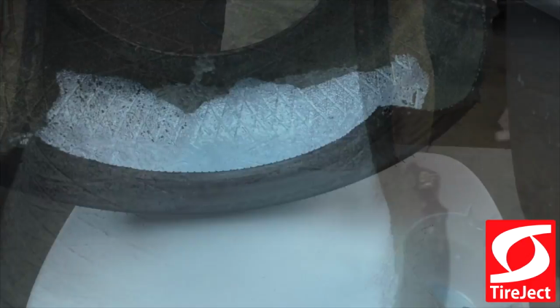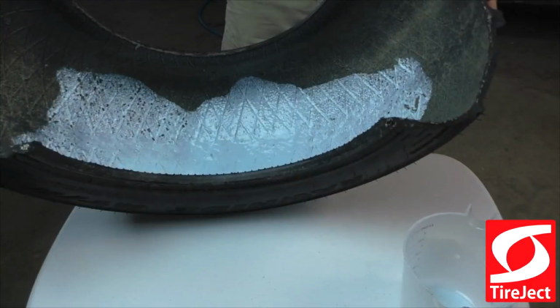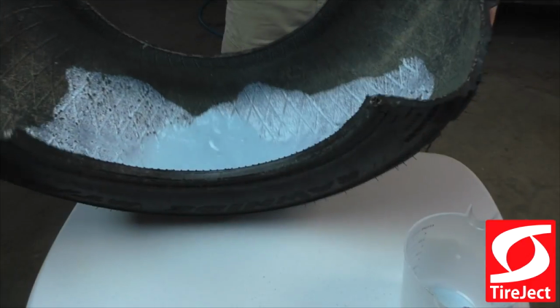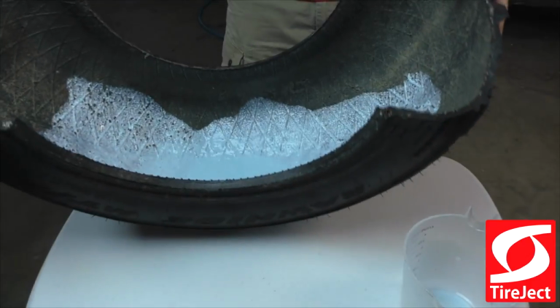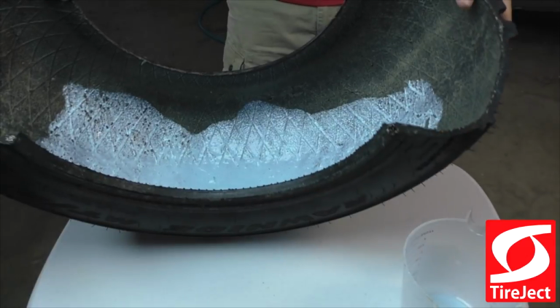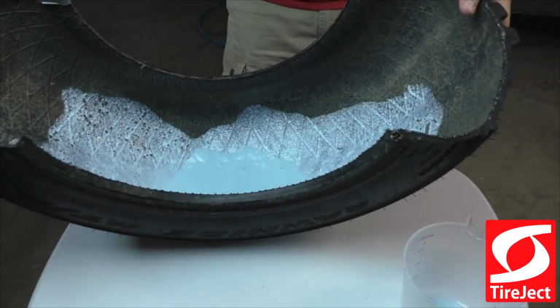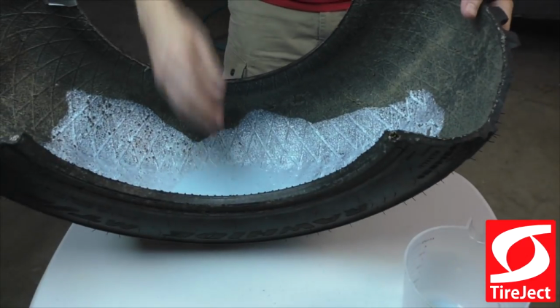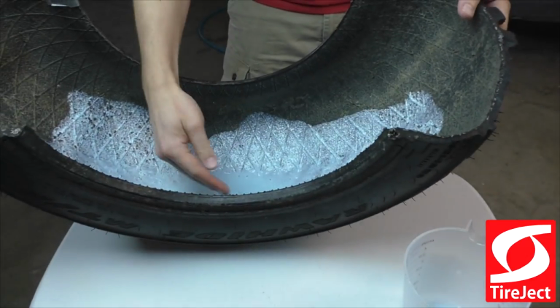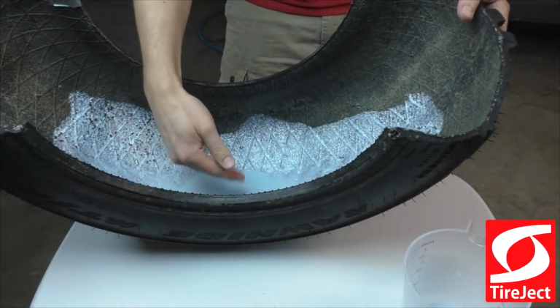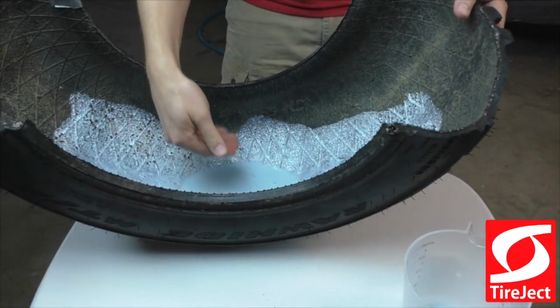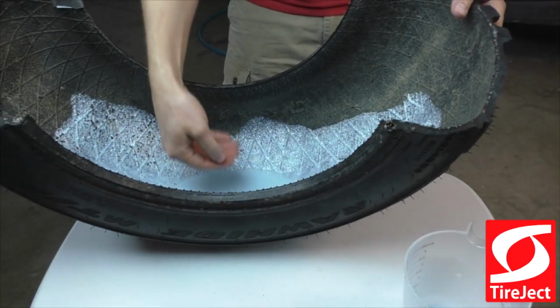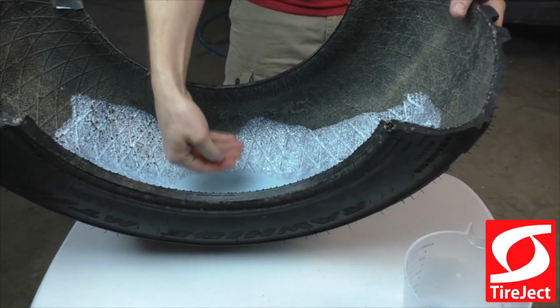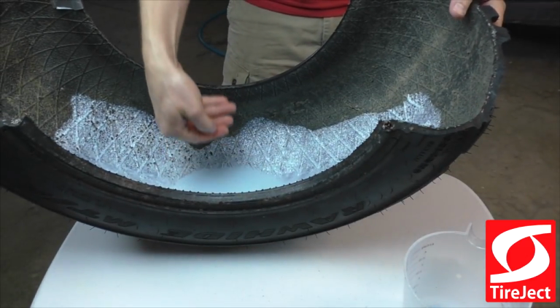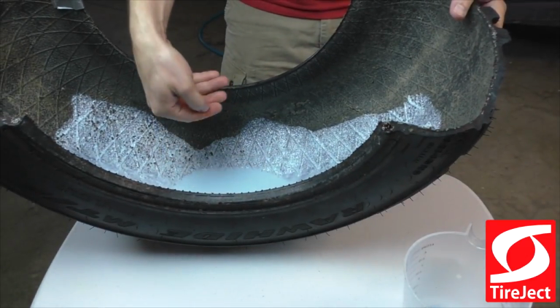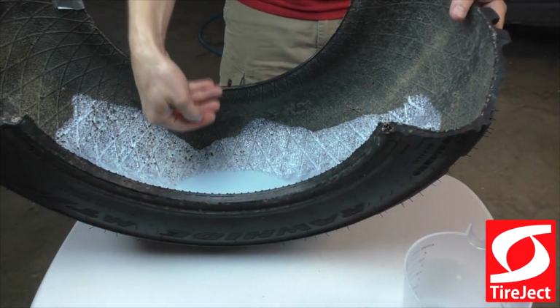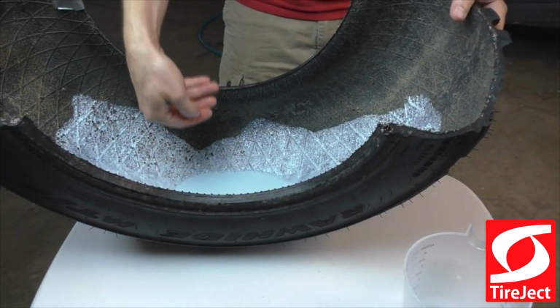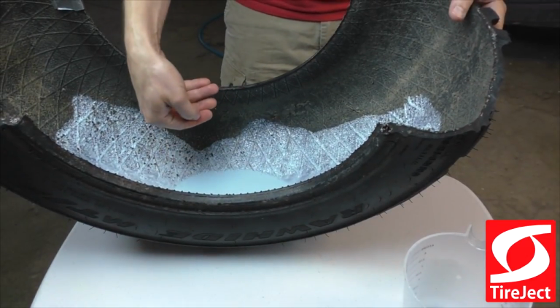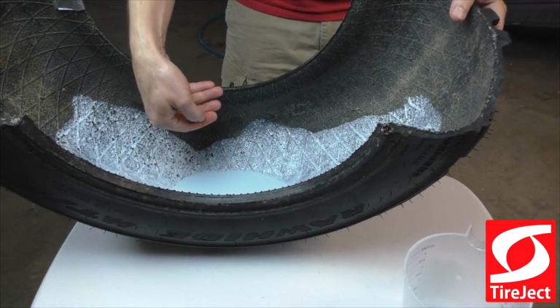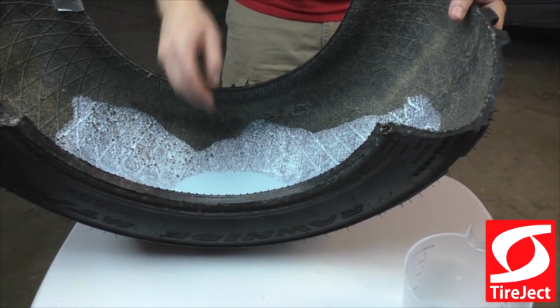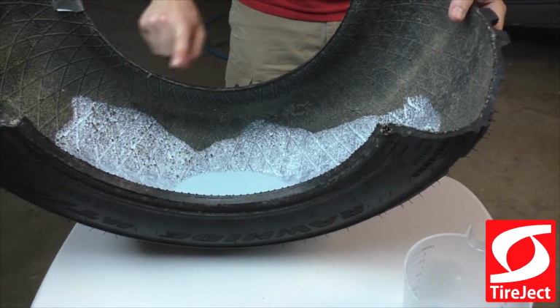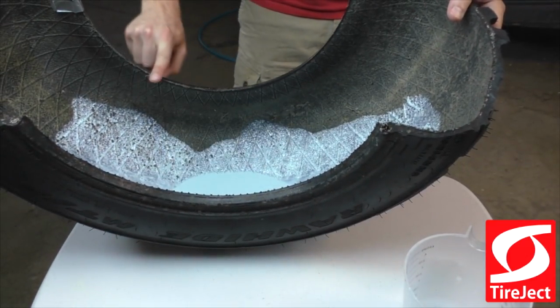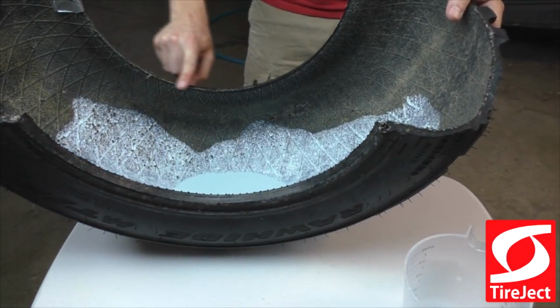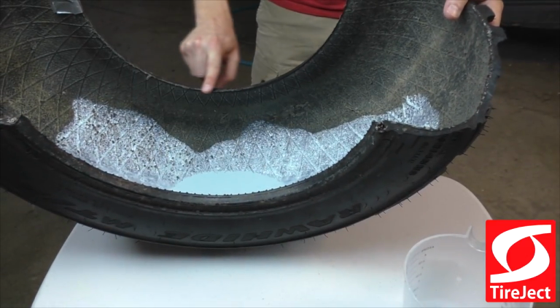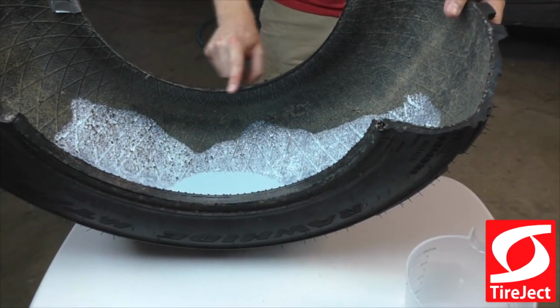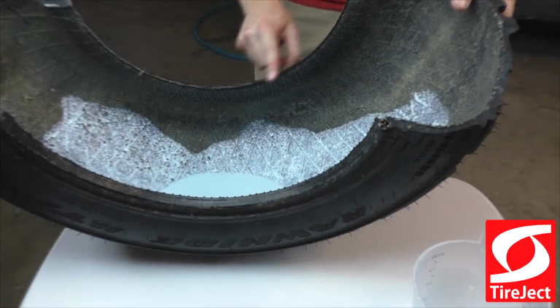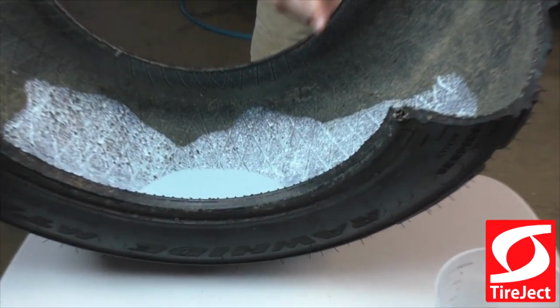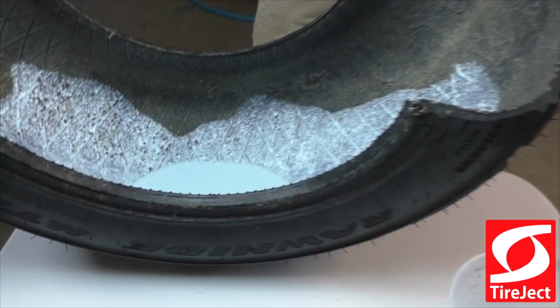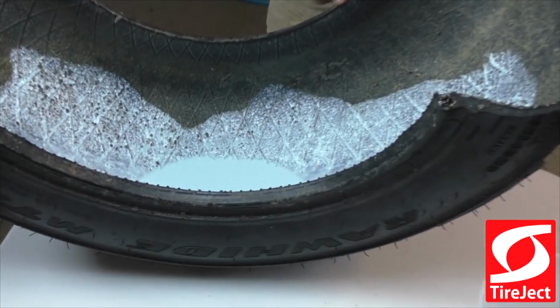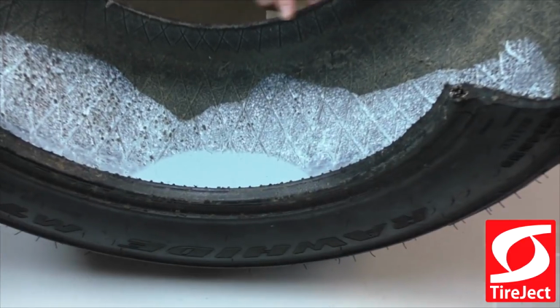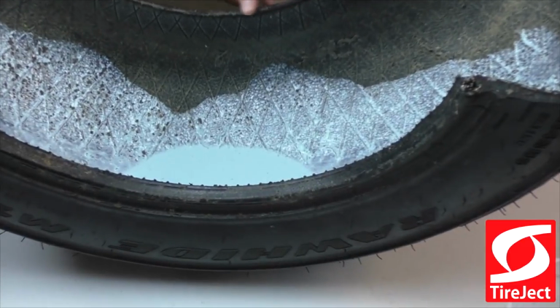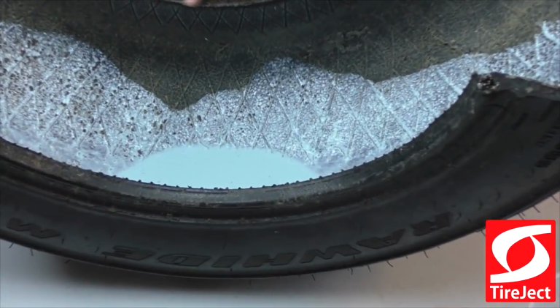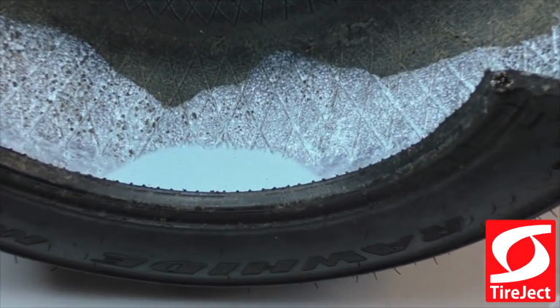As your tire is rotating, this tire sealant will actually work its way up onto the sidewall and even protect the bead area around the bead of the tire.